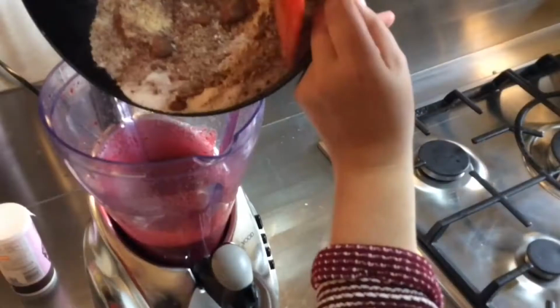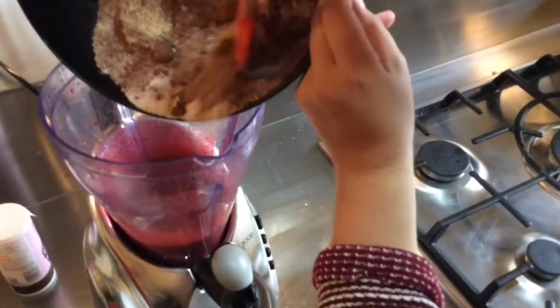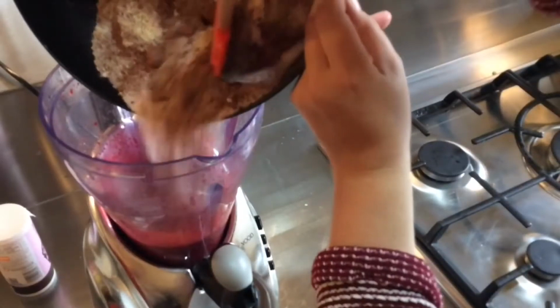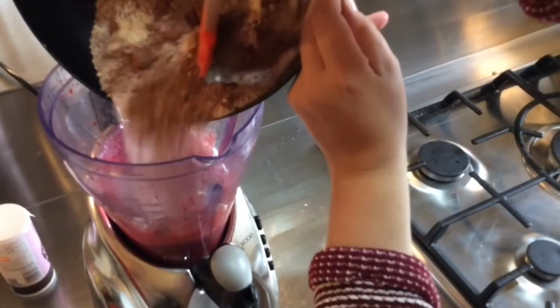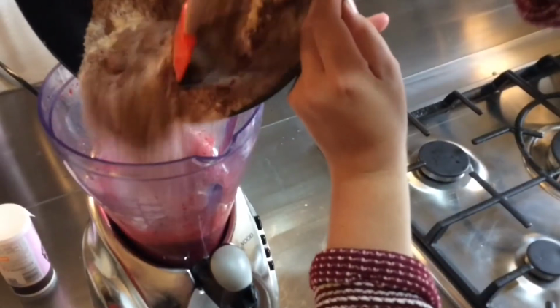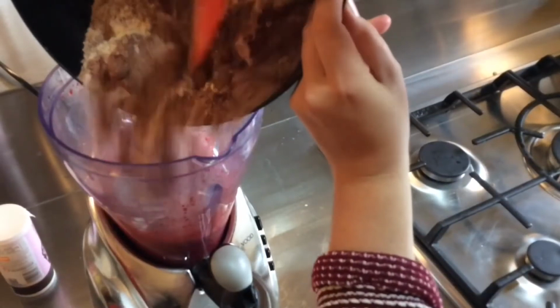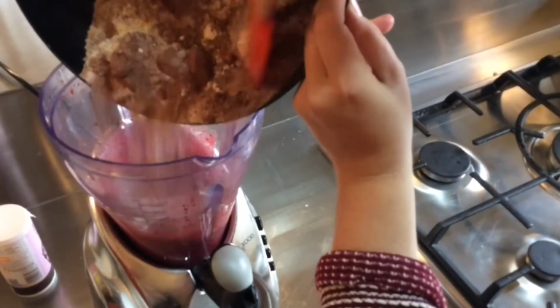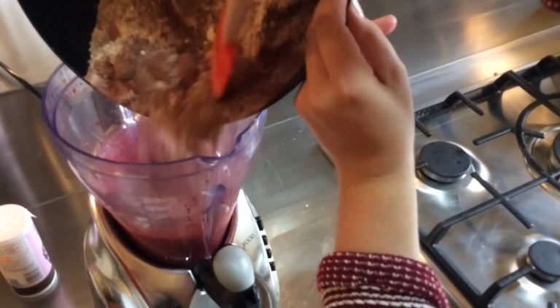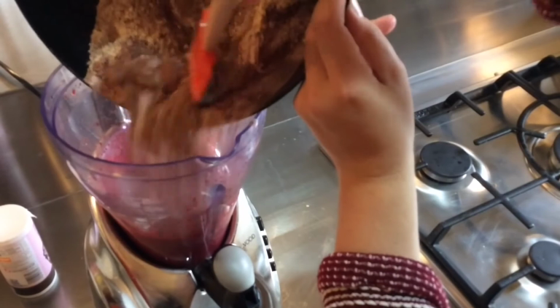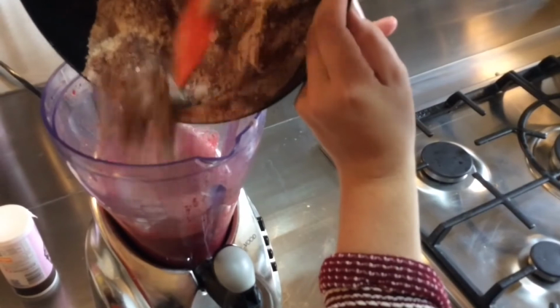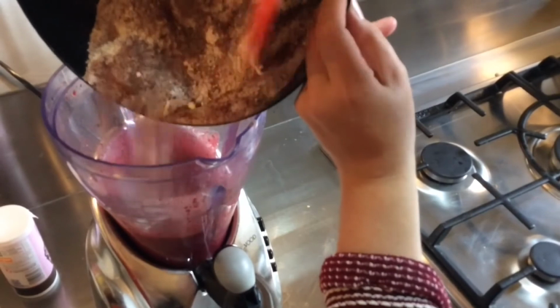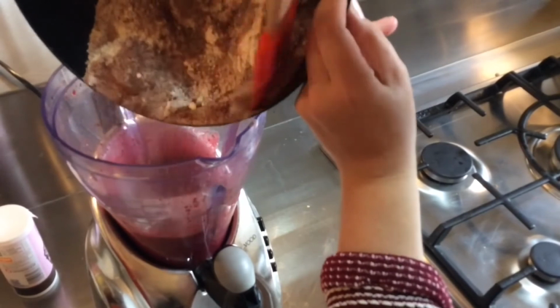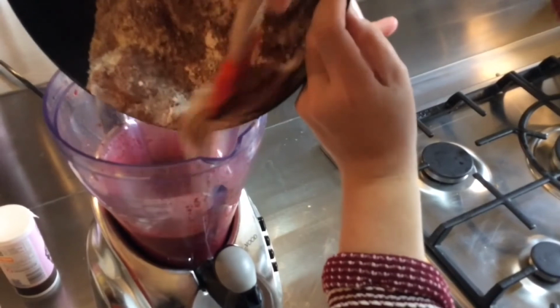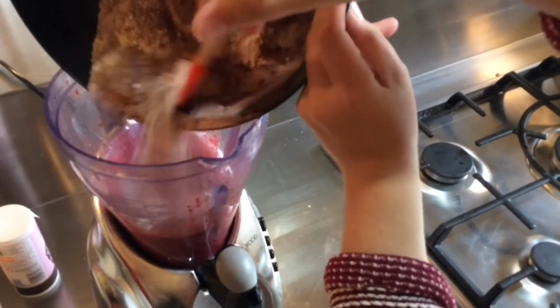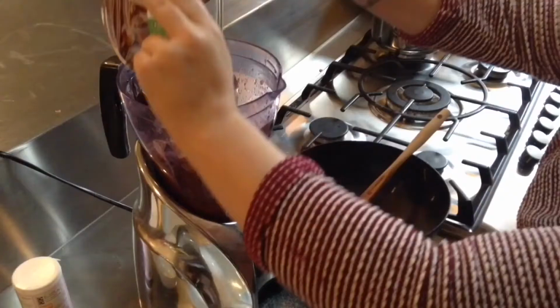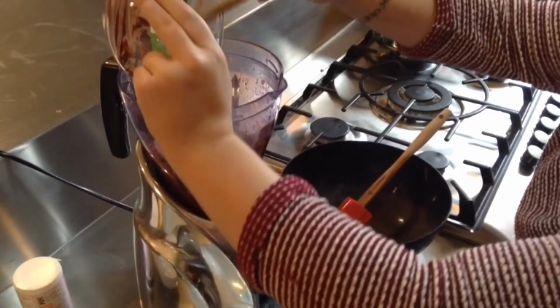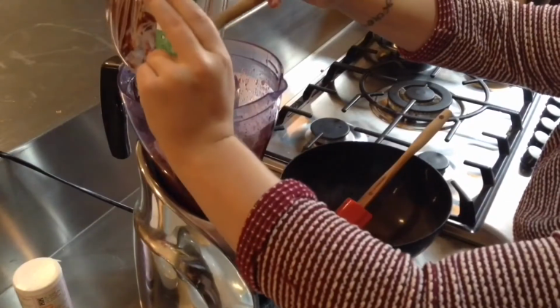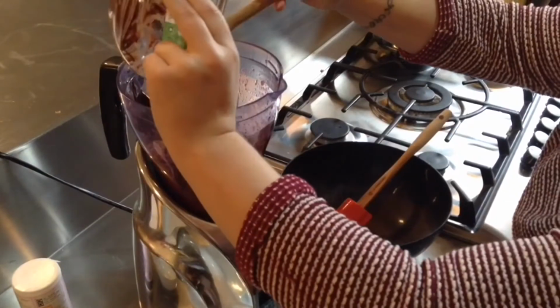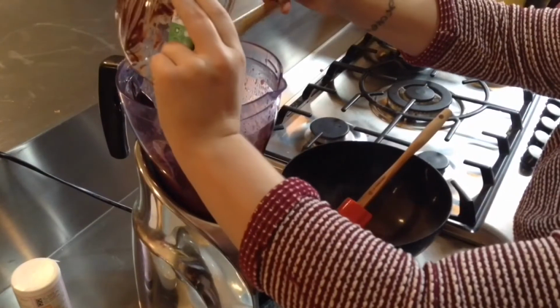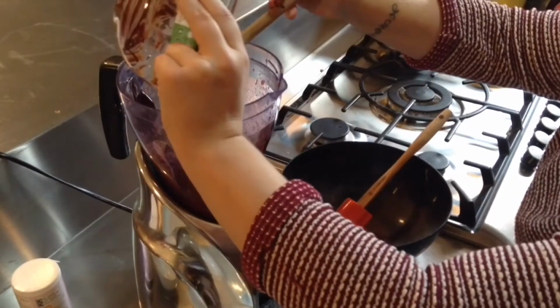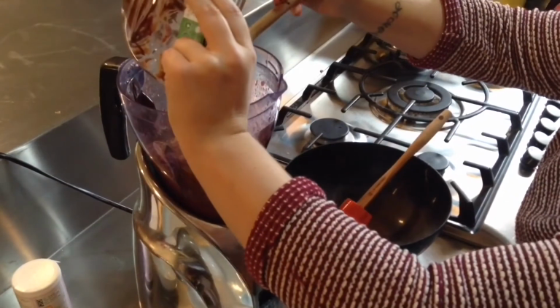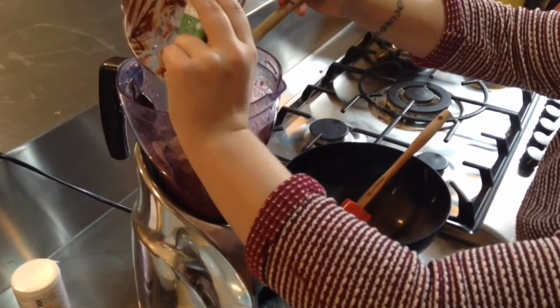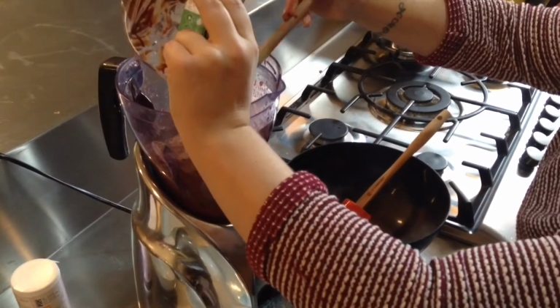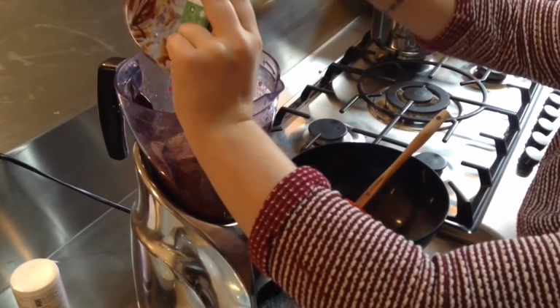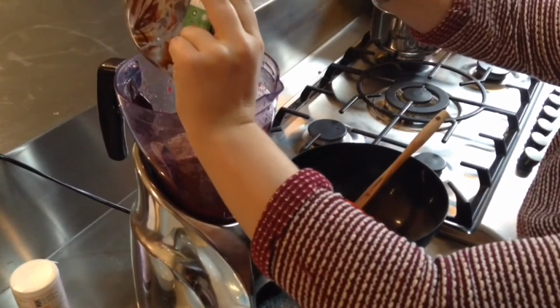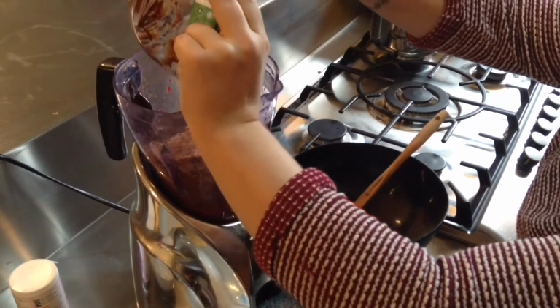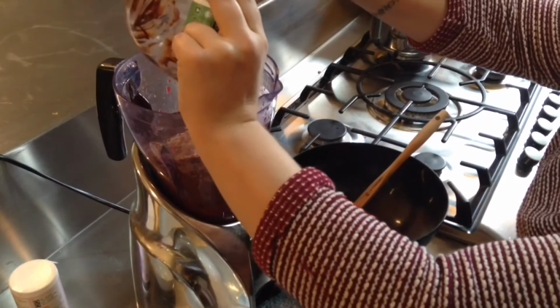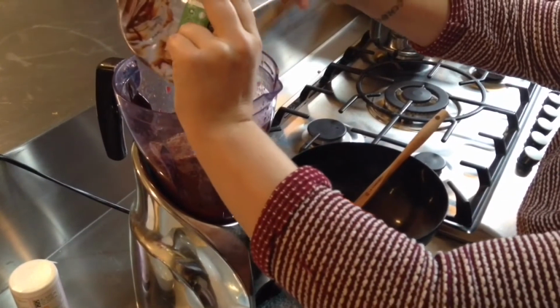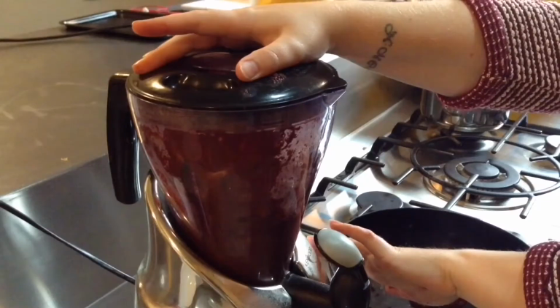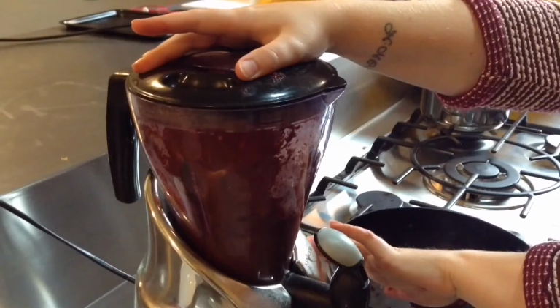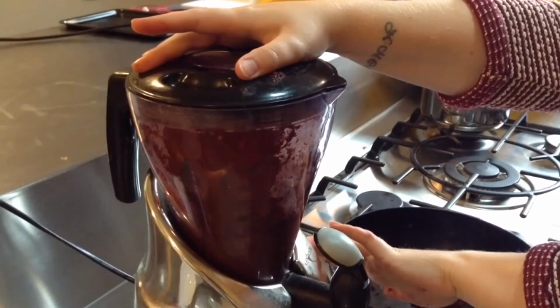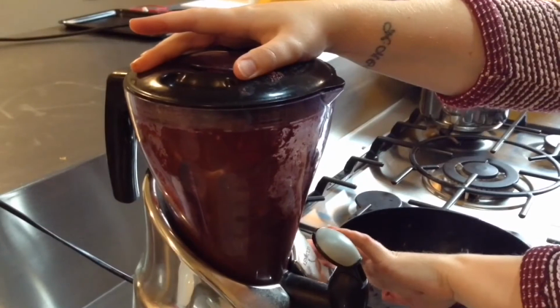Add the dry ingredients to the blender. After adding the chocolate, blend until well combined.